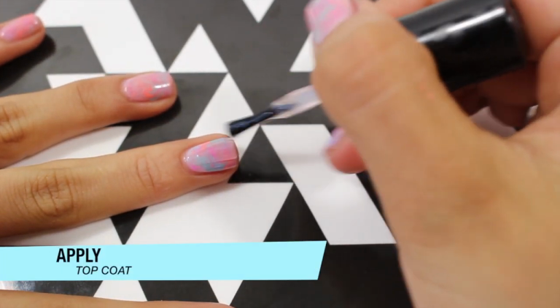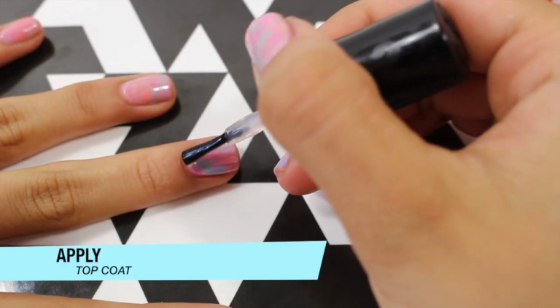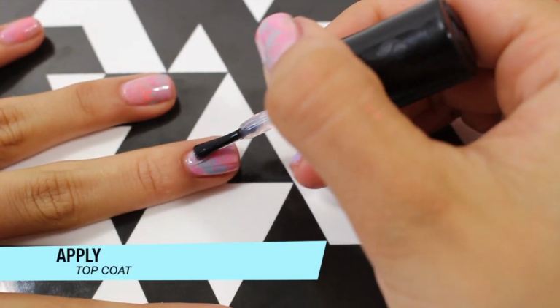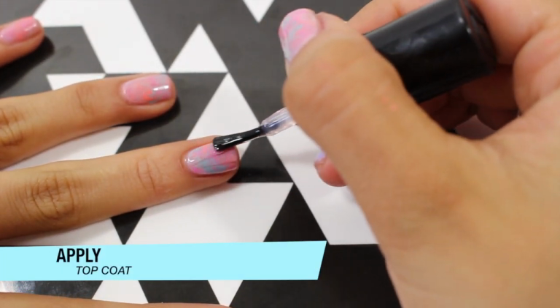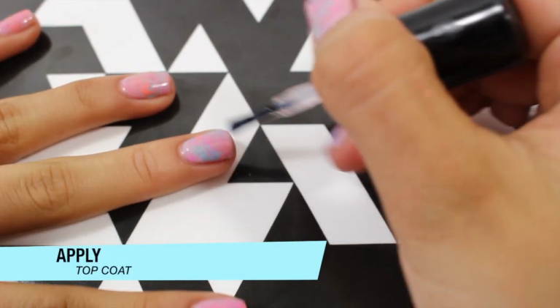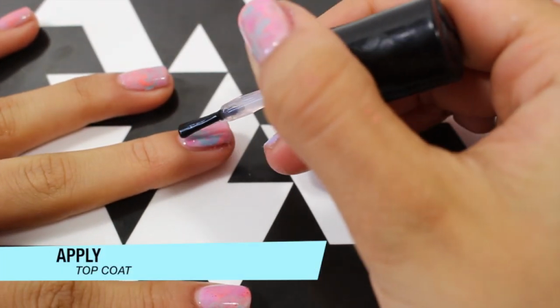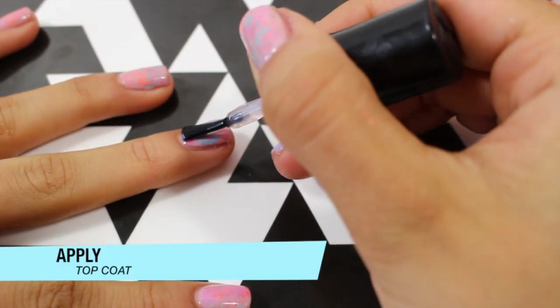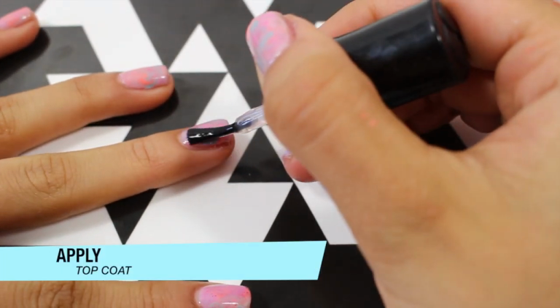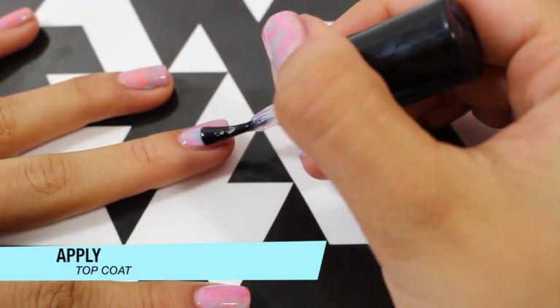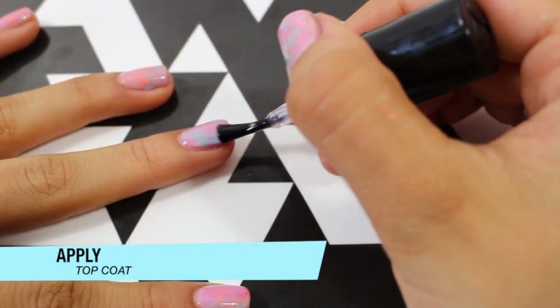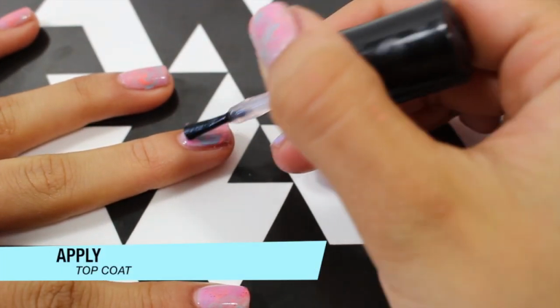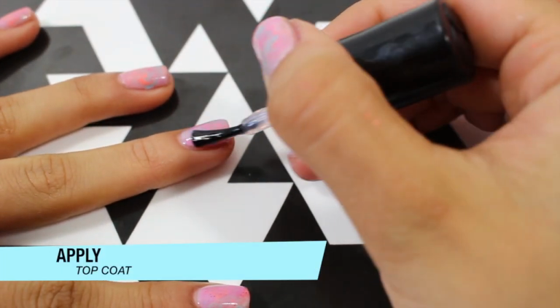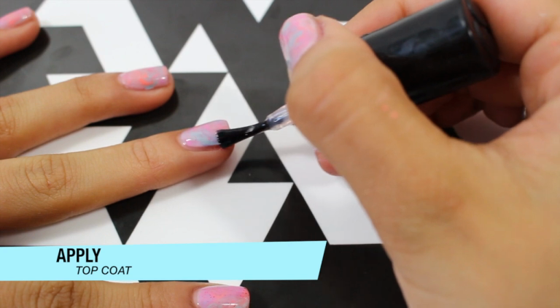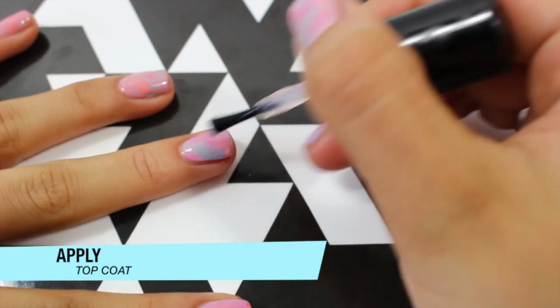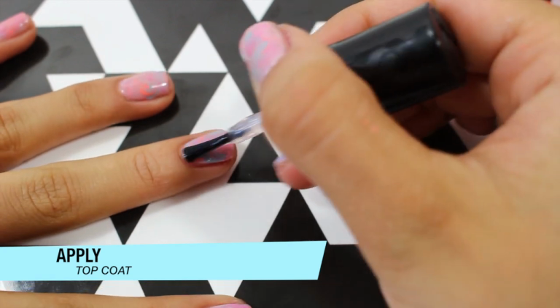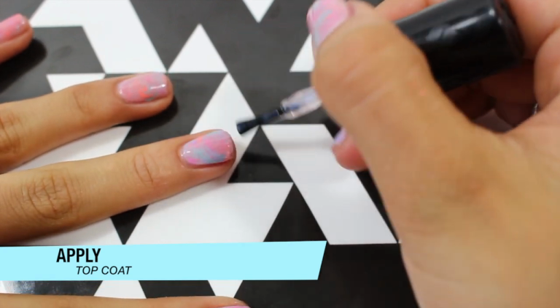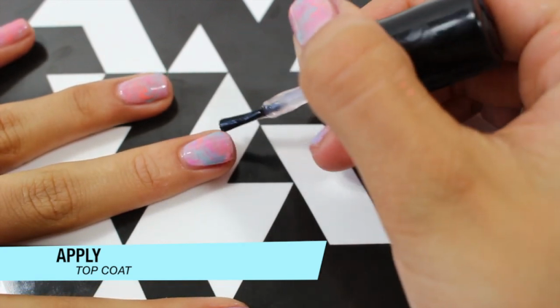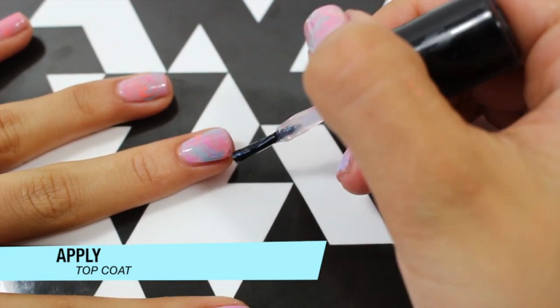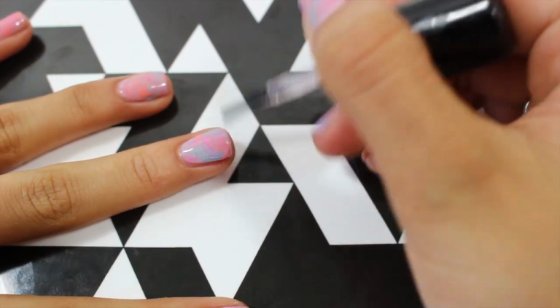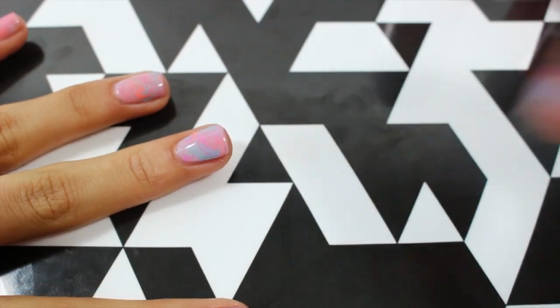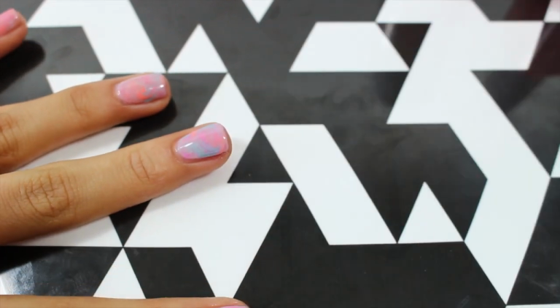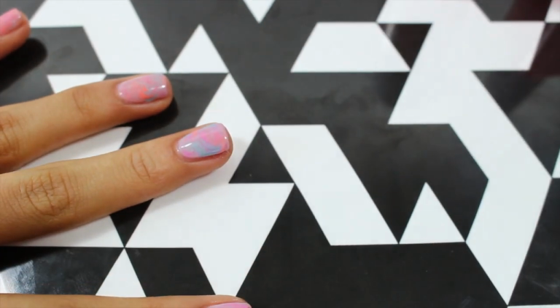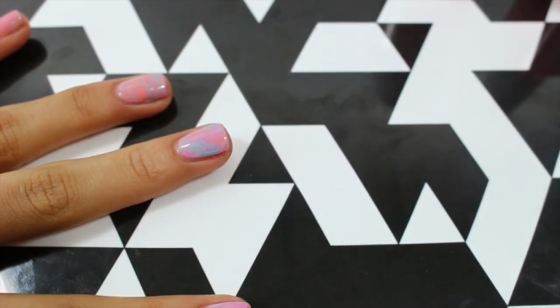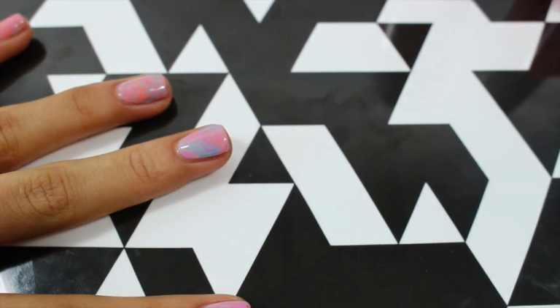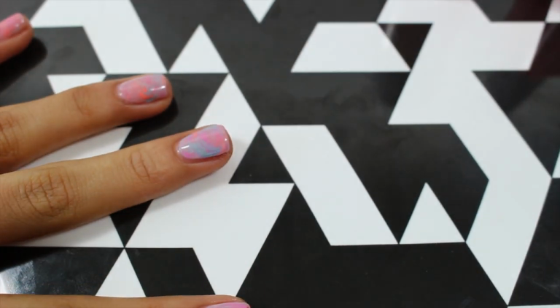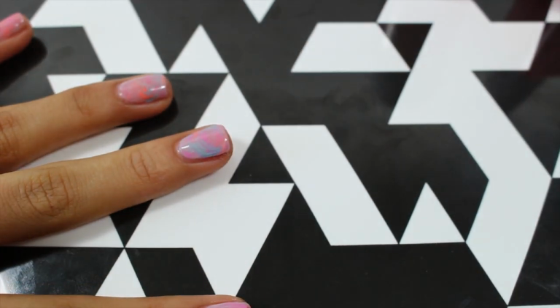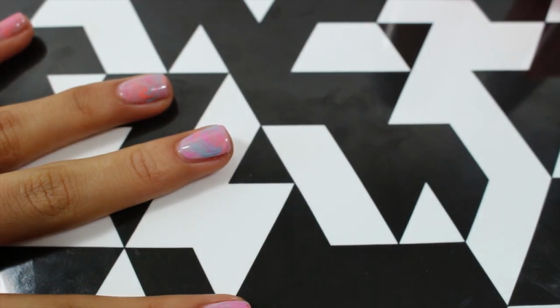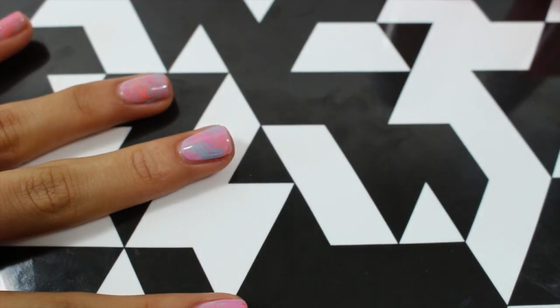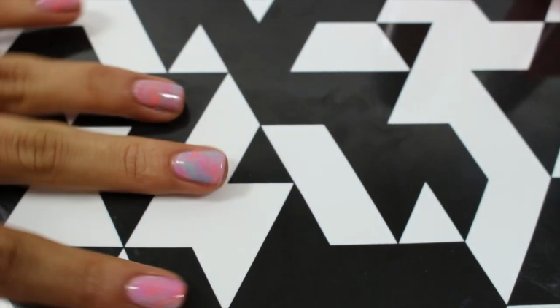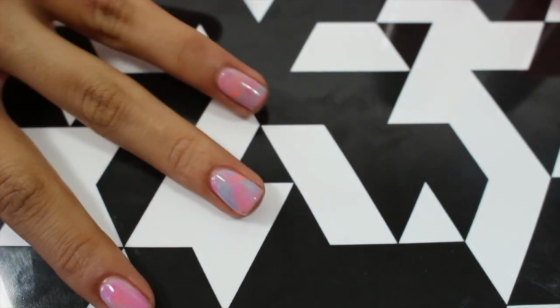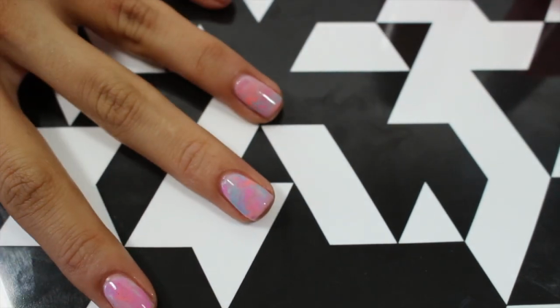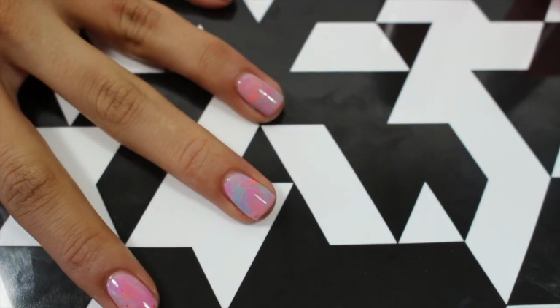Just wait for your polish to dry a little bit before you apply your top coat to avoid any smudging.